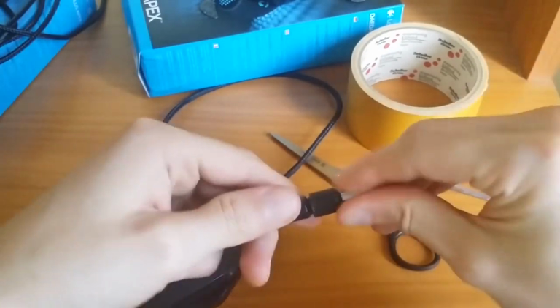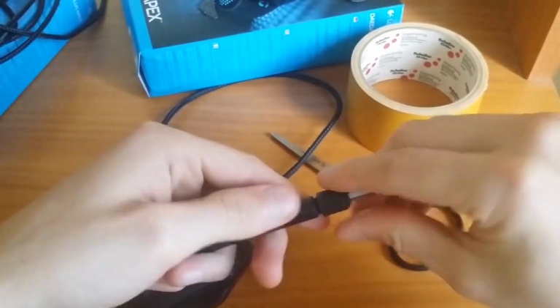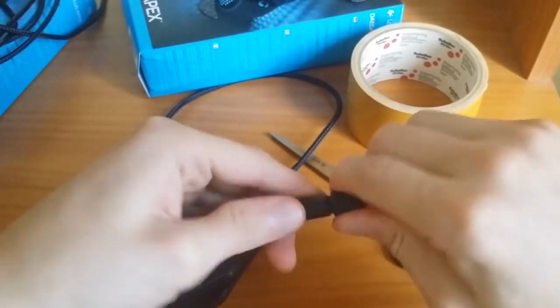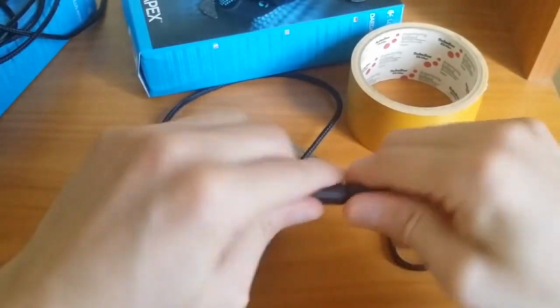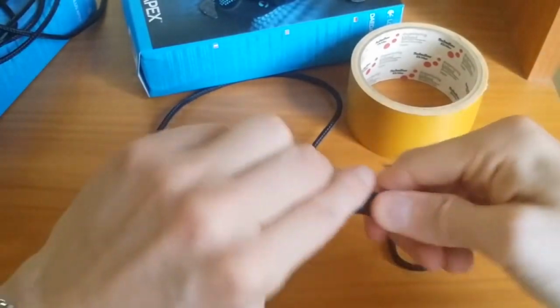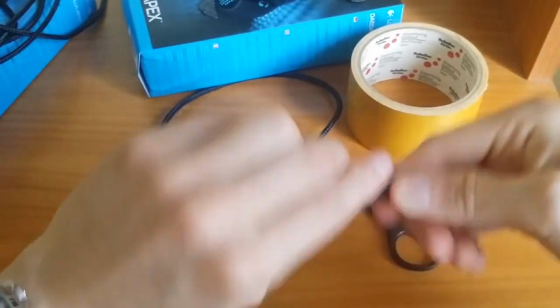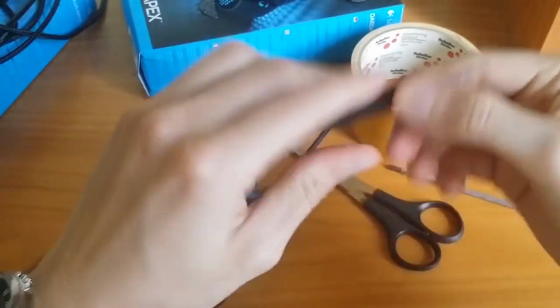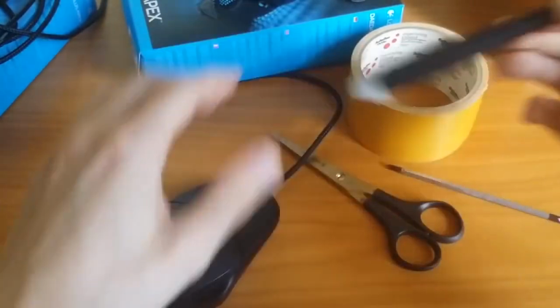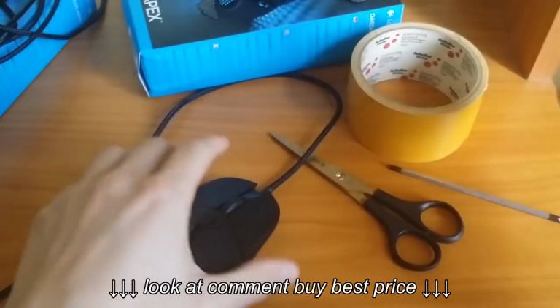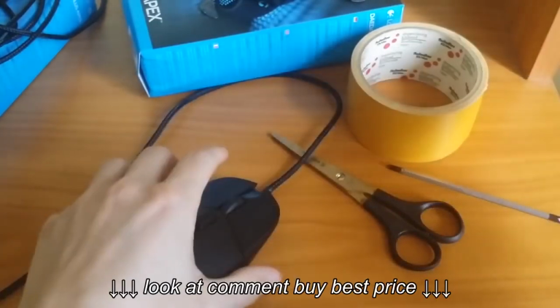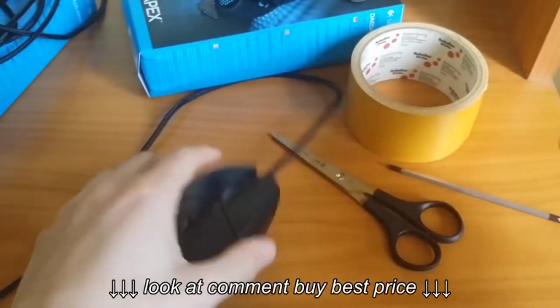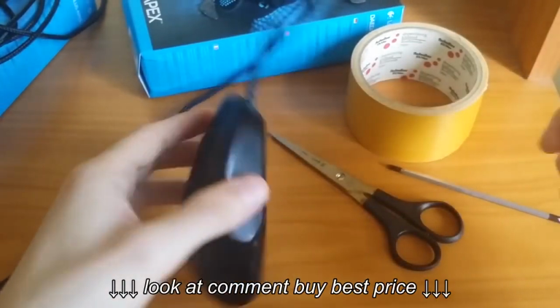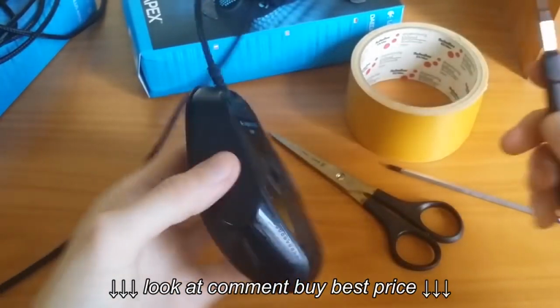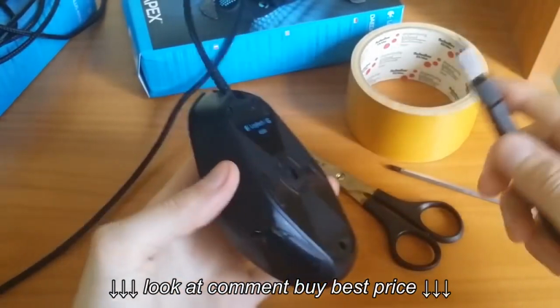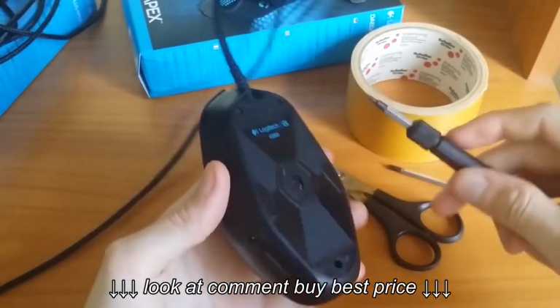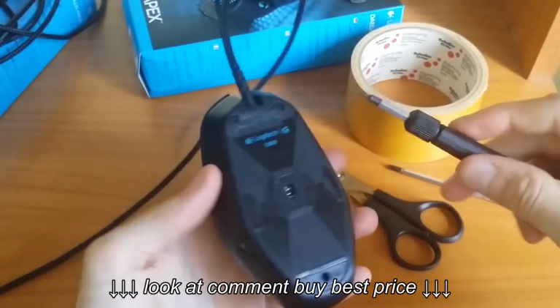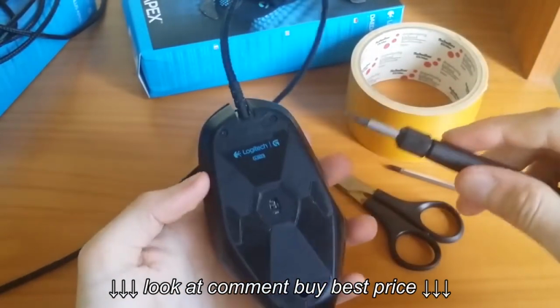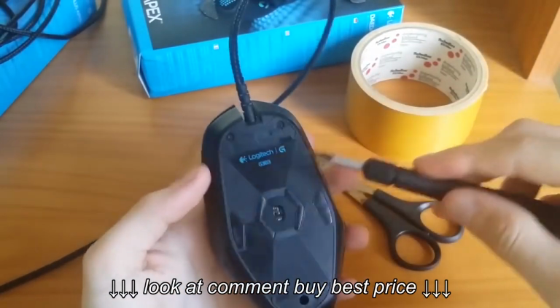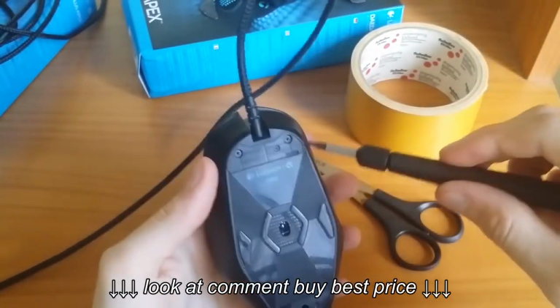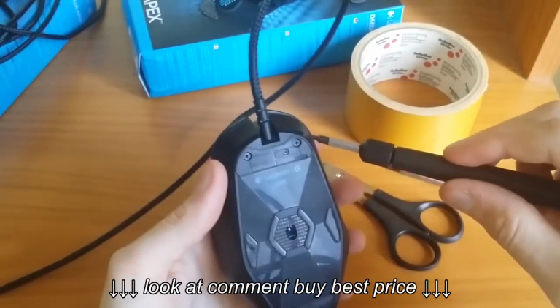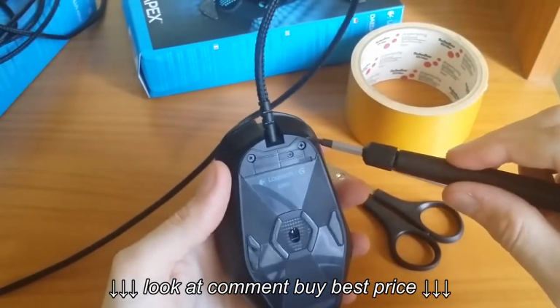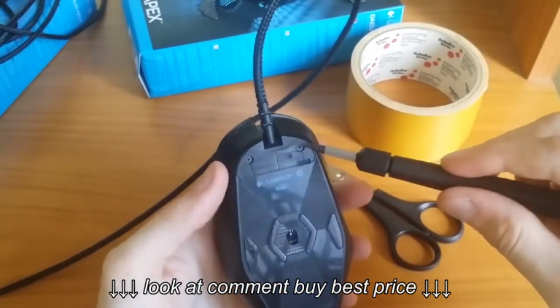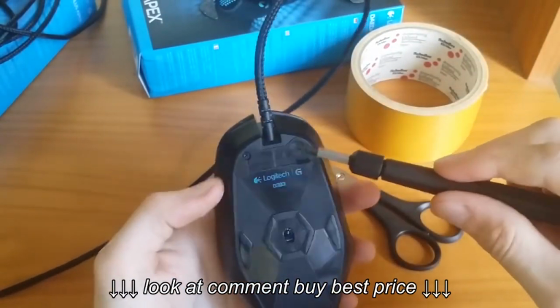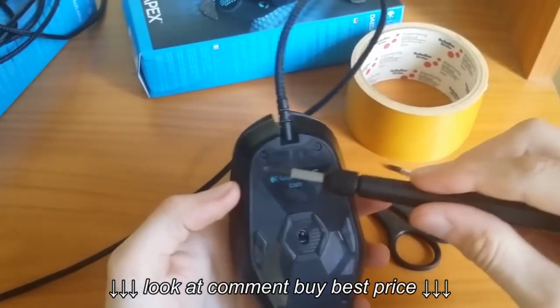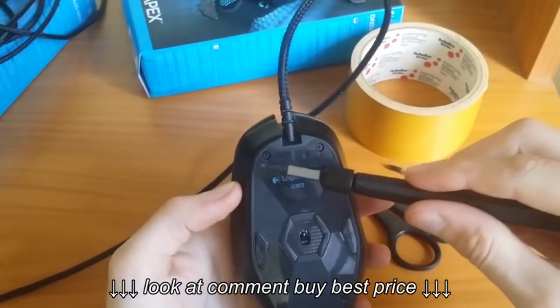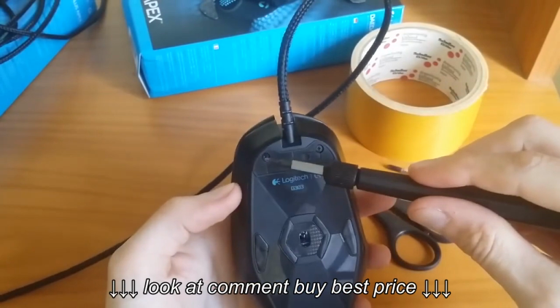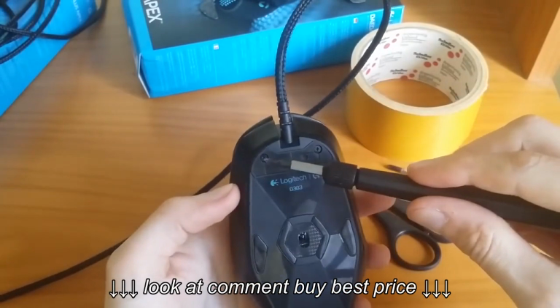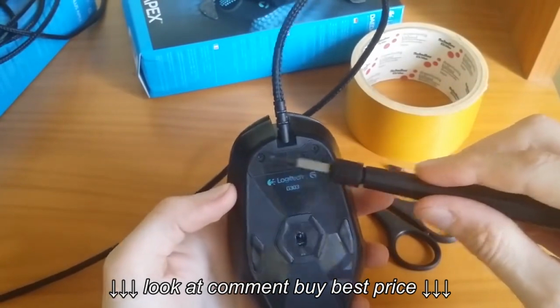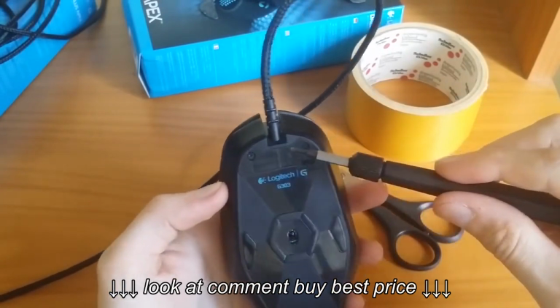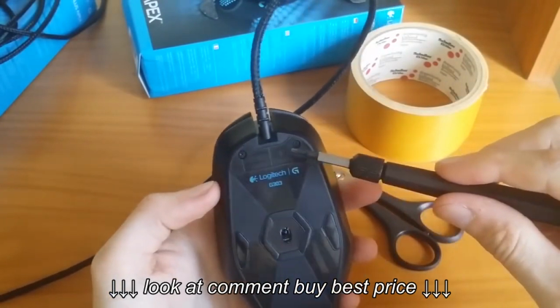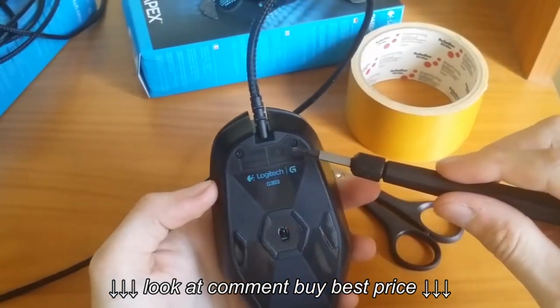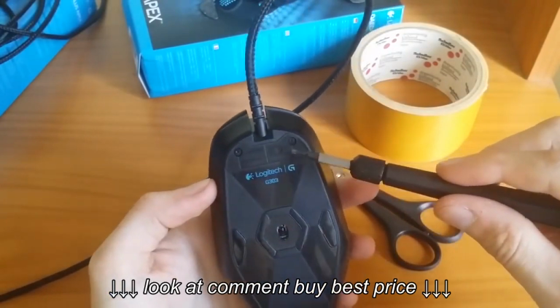Under the feet, you will find three screws — two at the top and one at the bottom. You will have to remove them.